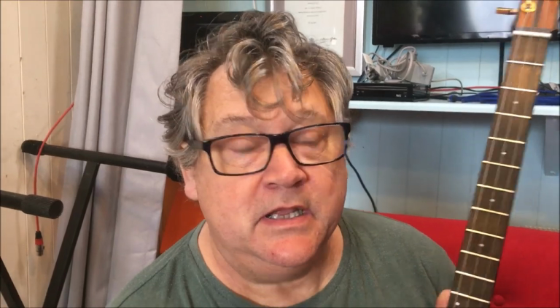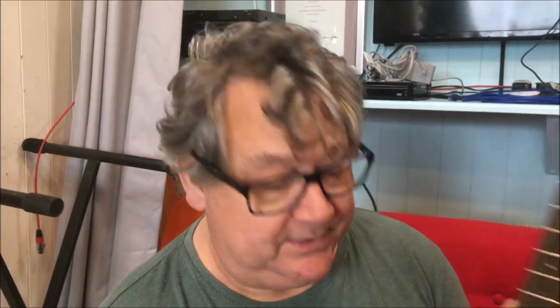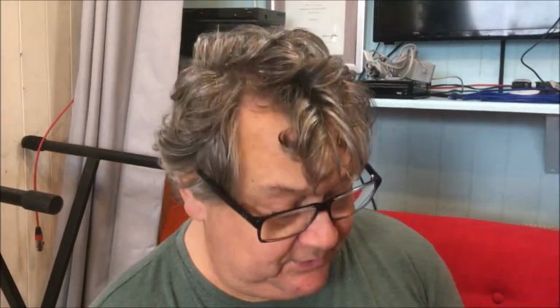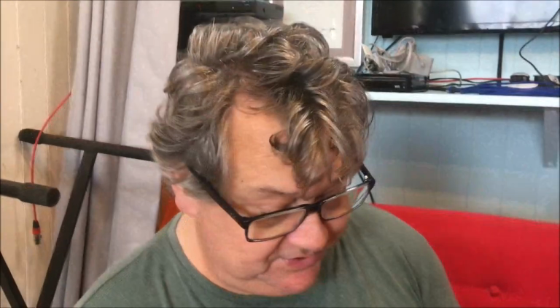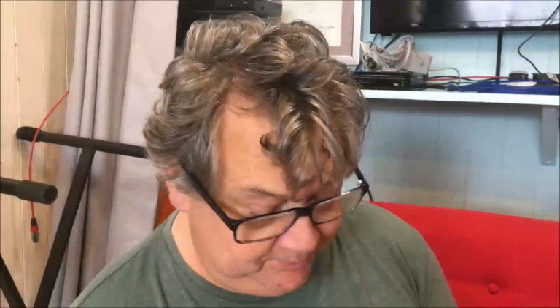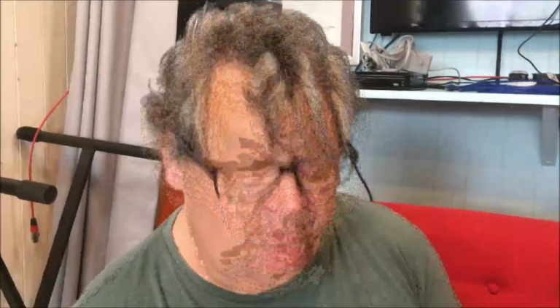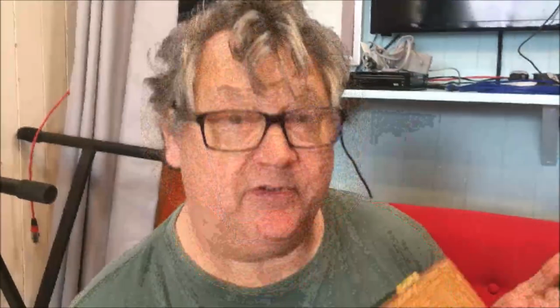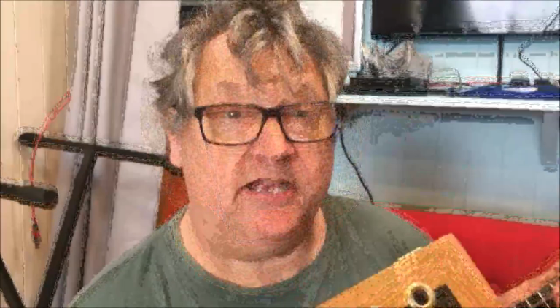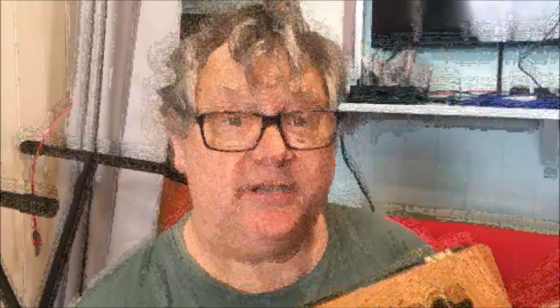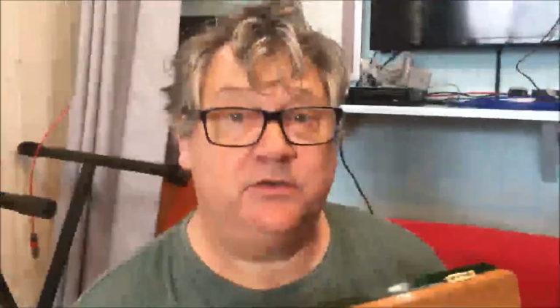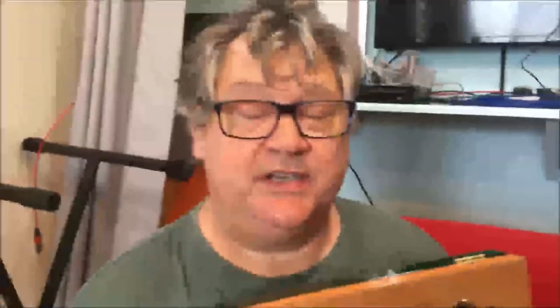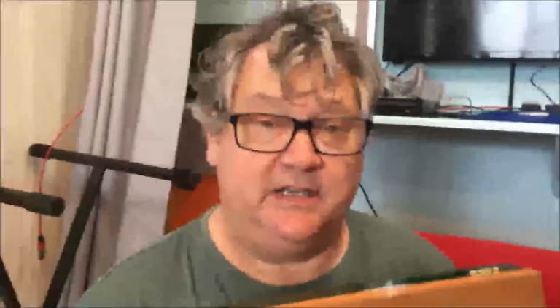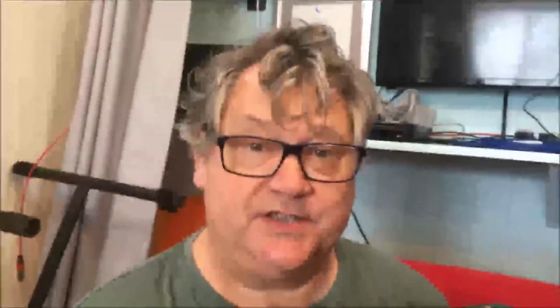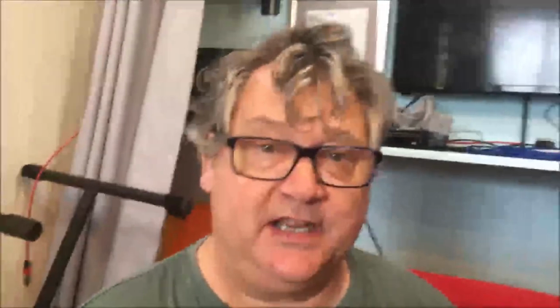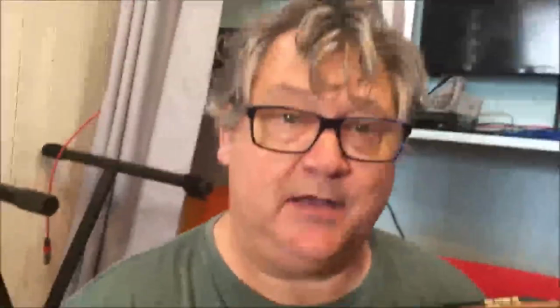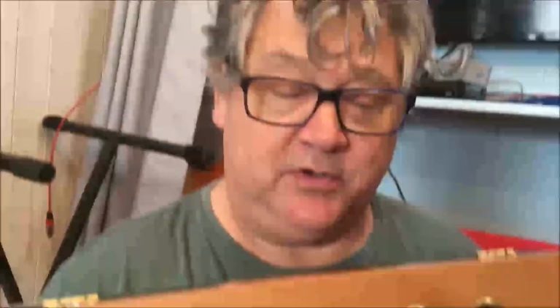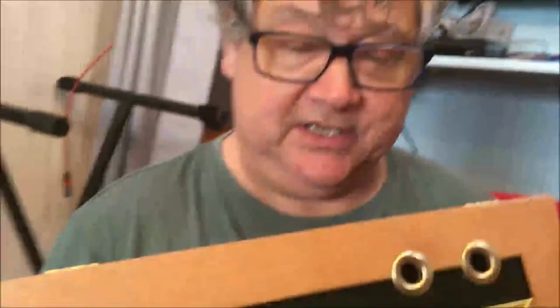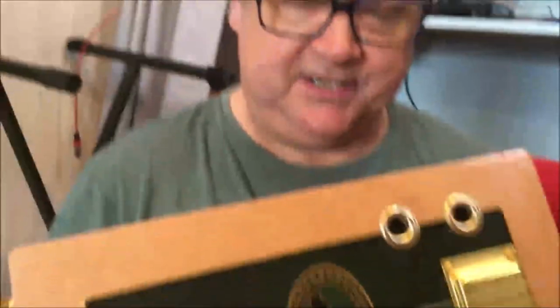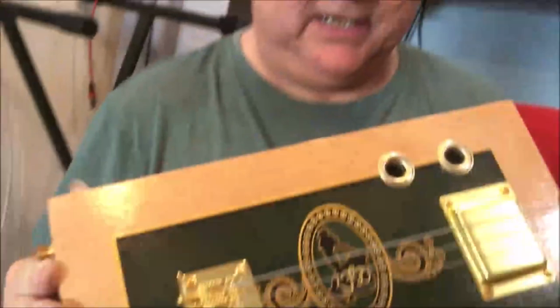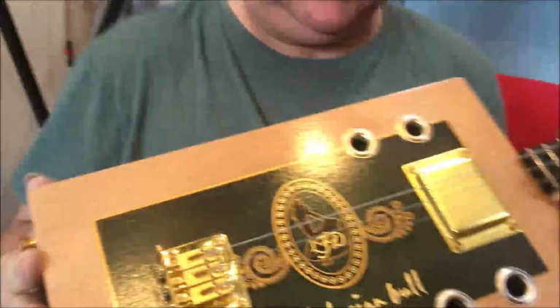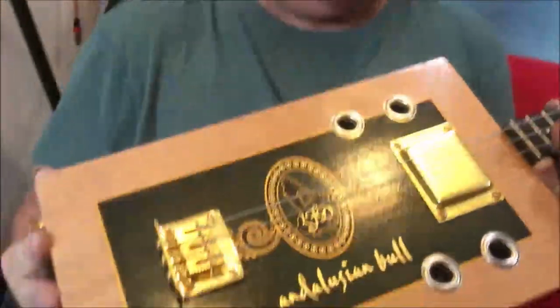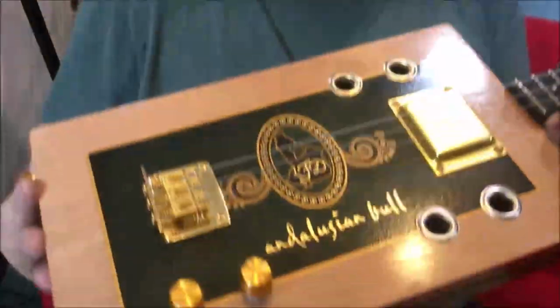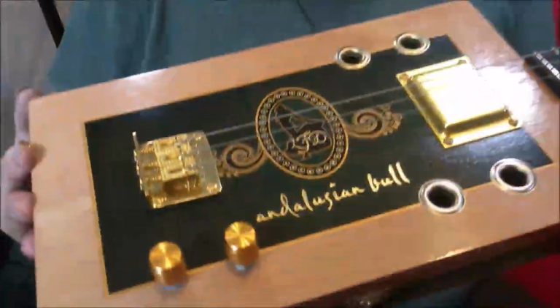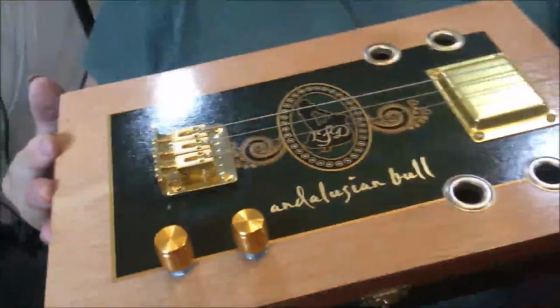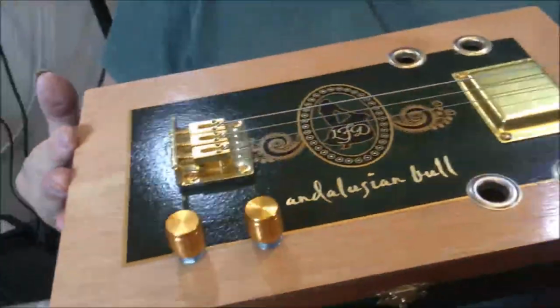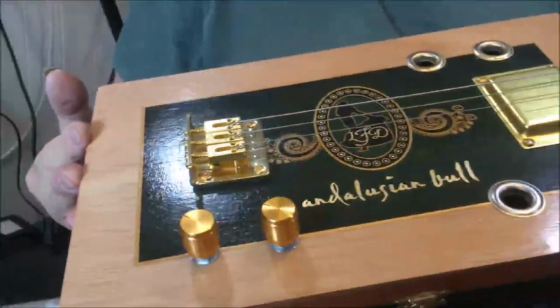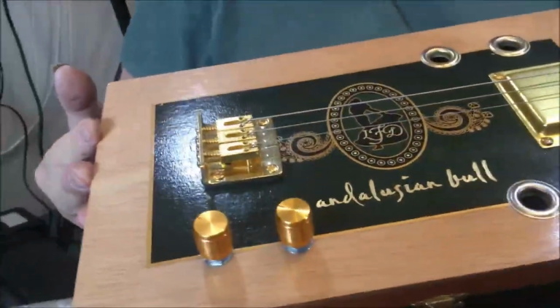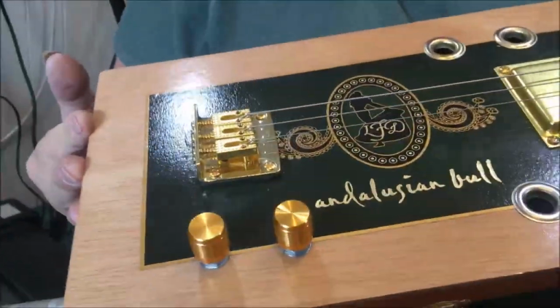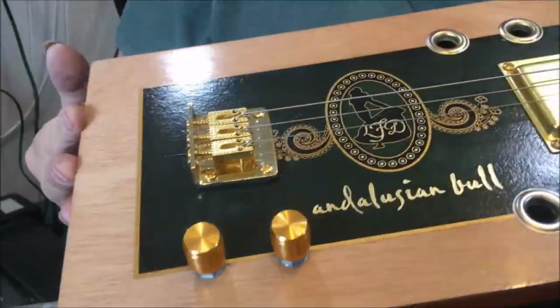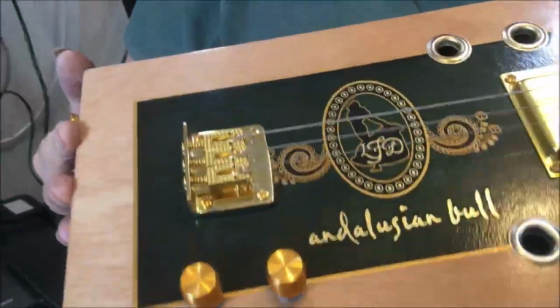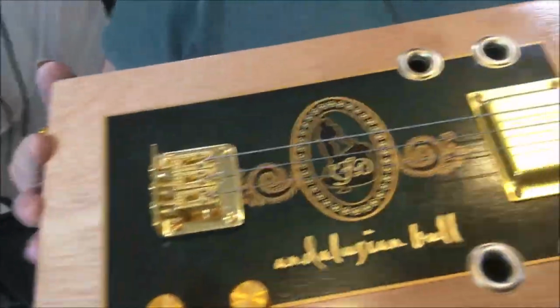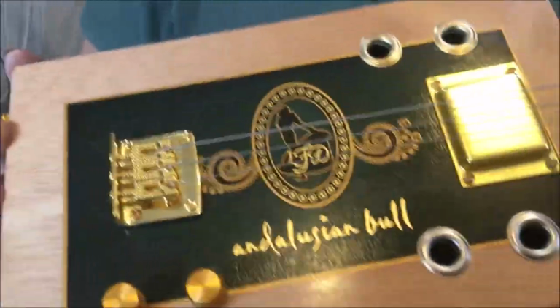So this is a beautiful Andalusian Cigar Box guitar — the Andalusian Bull Box.